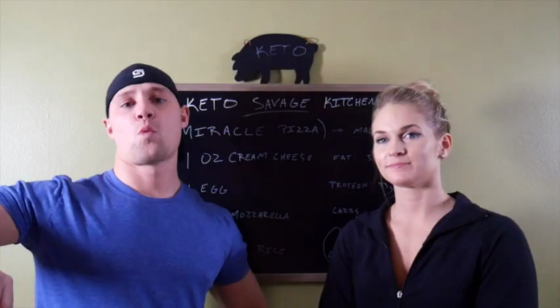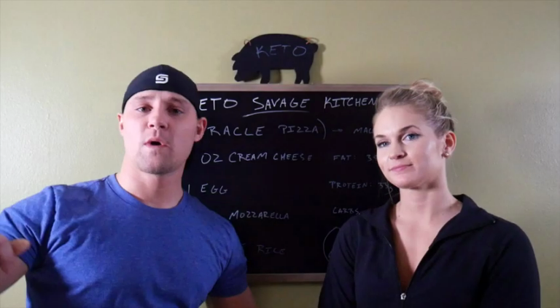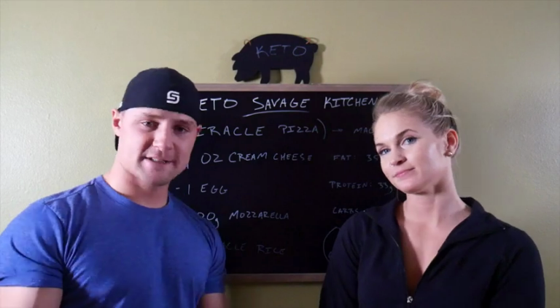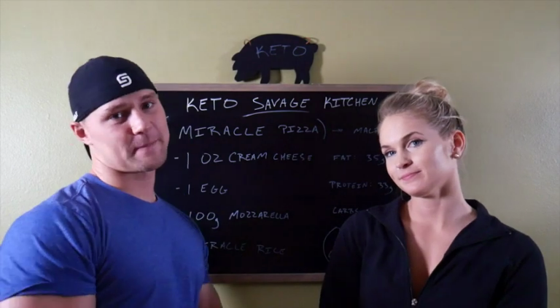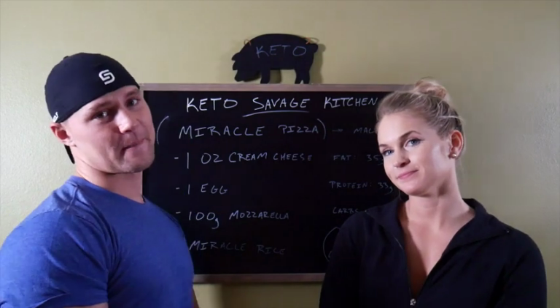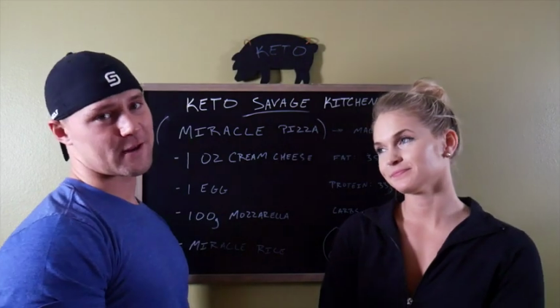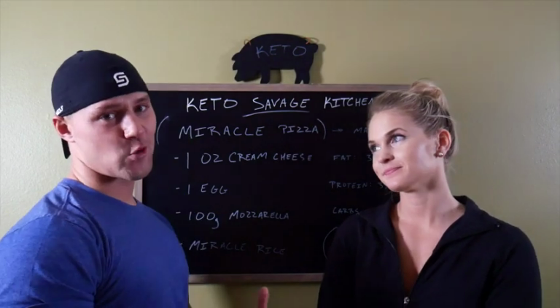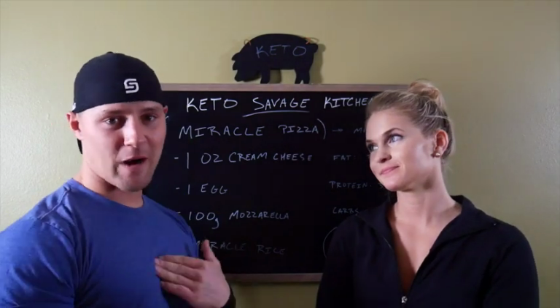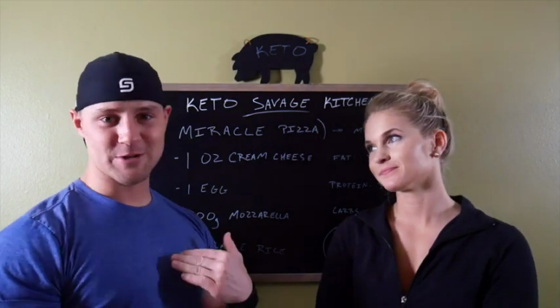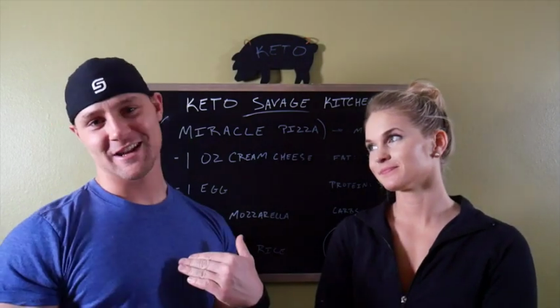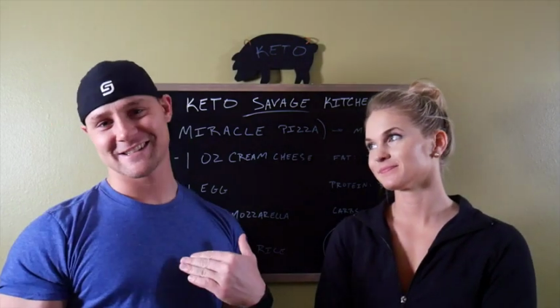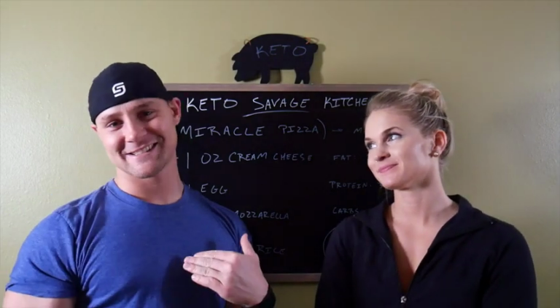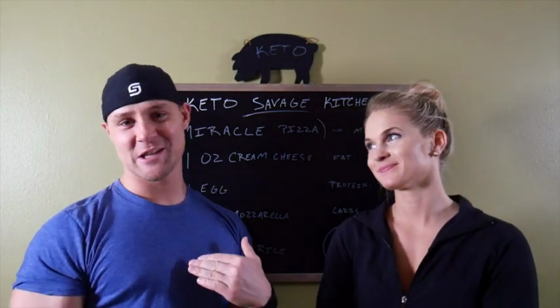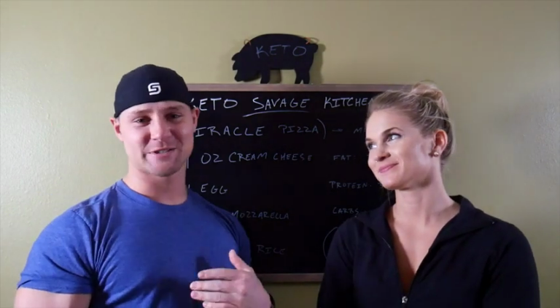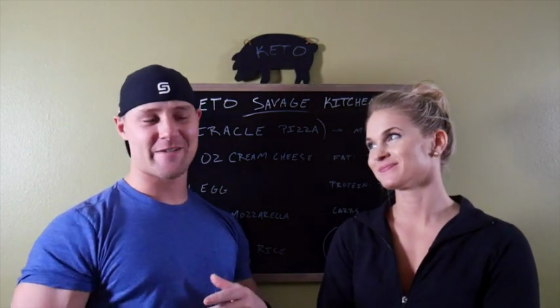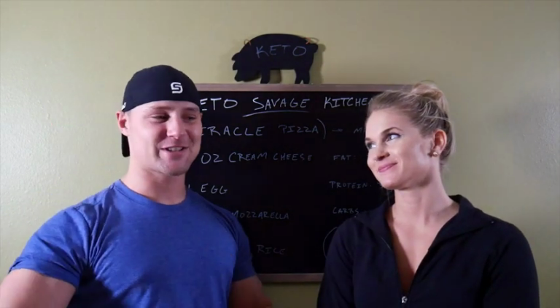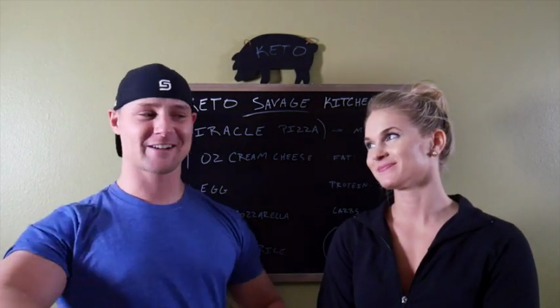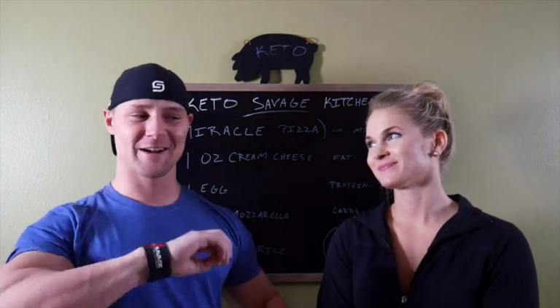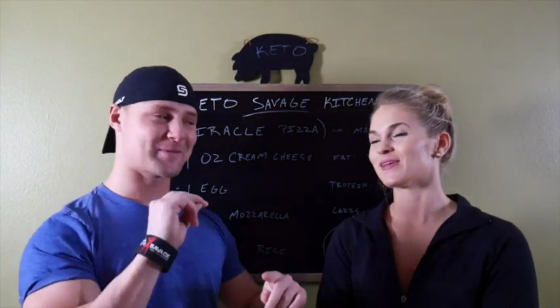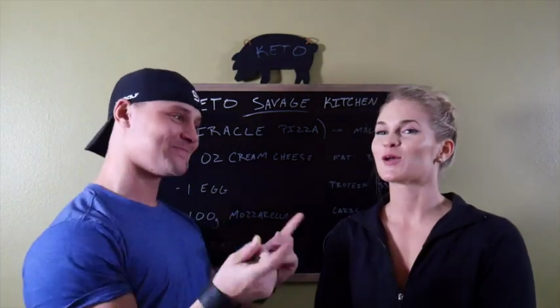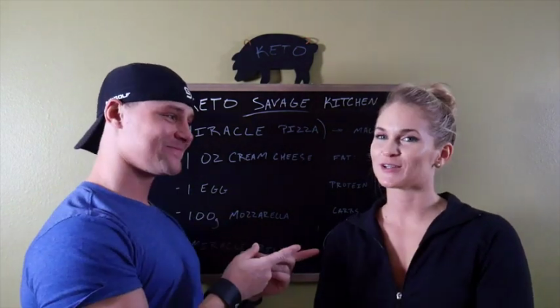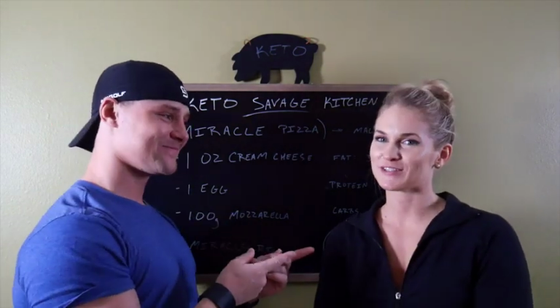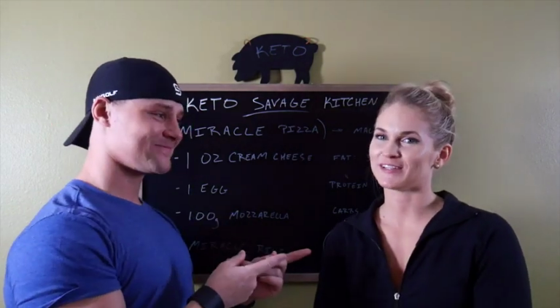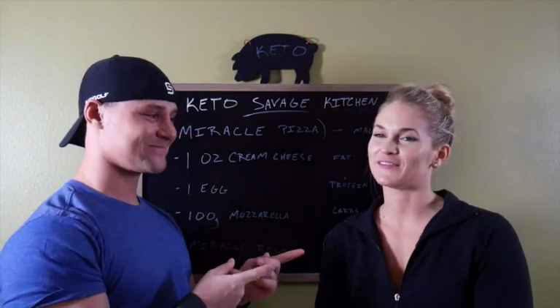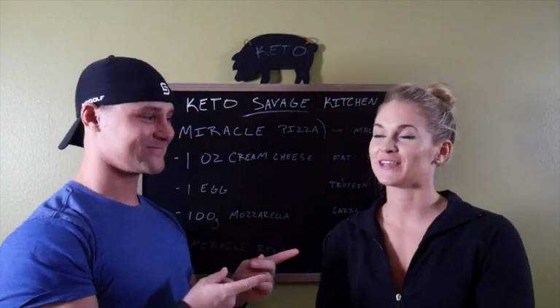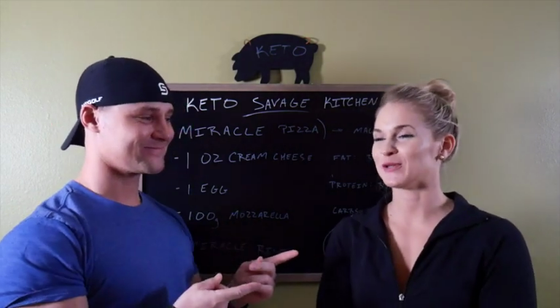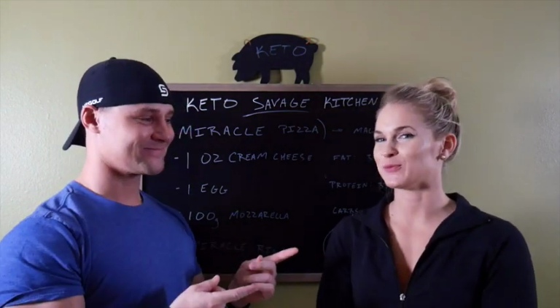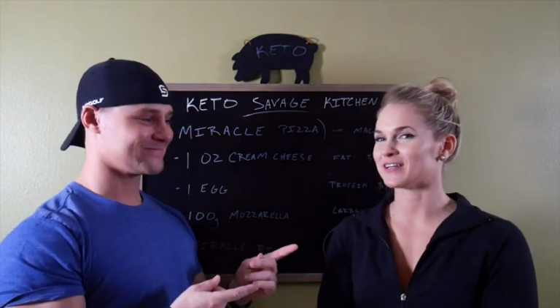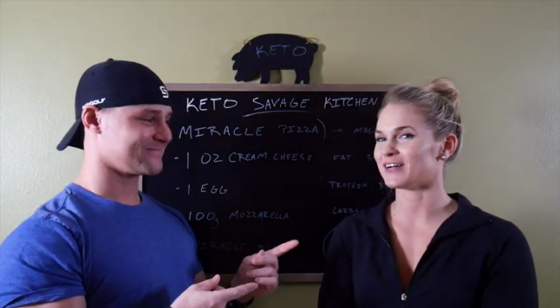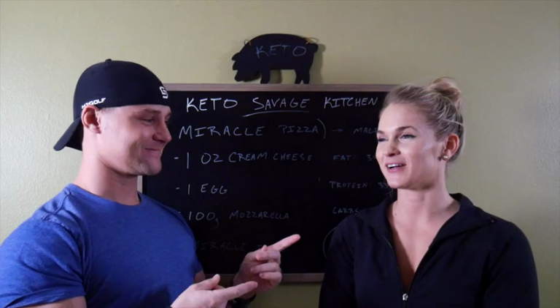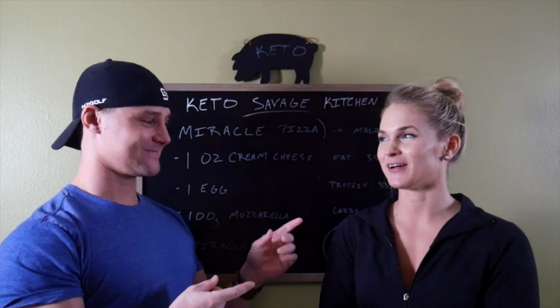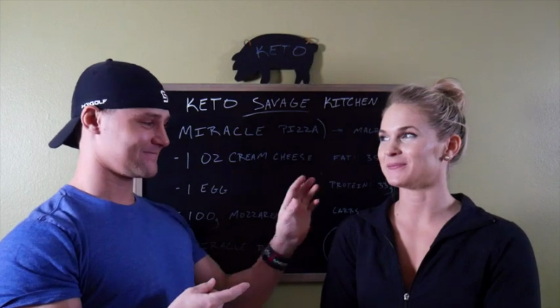What's up everybody? Robert Sykes, KetoSavage.com. Crystal Love, KetoBrick.com.